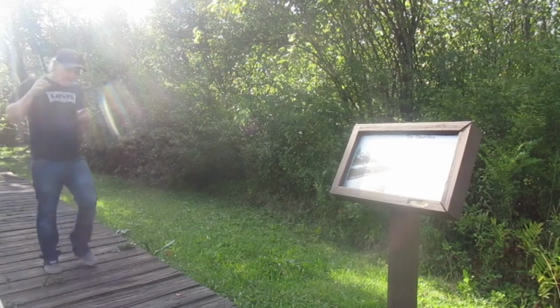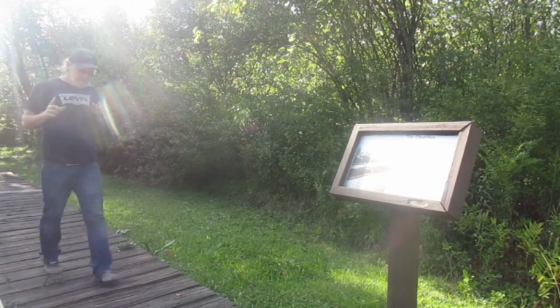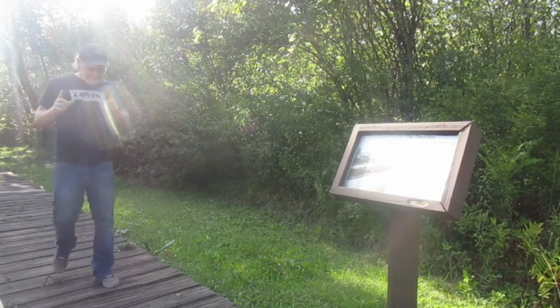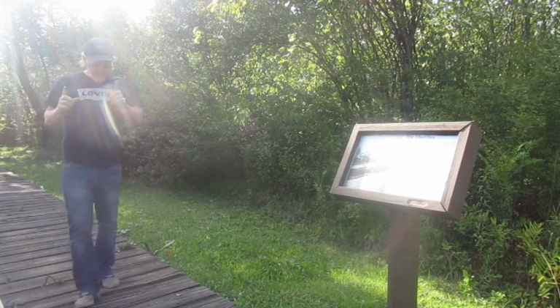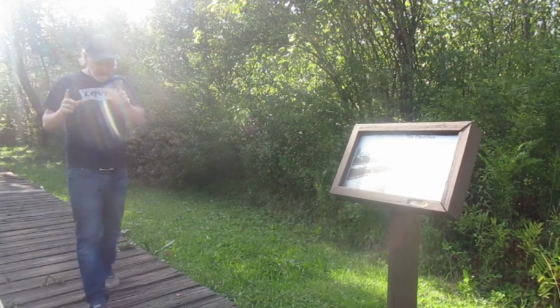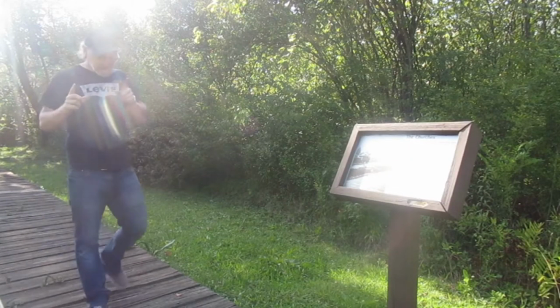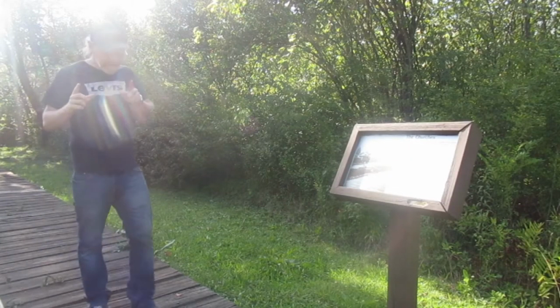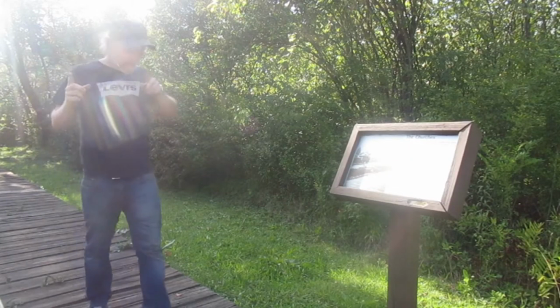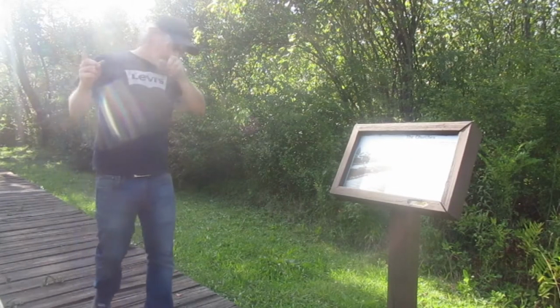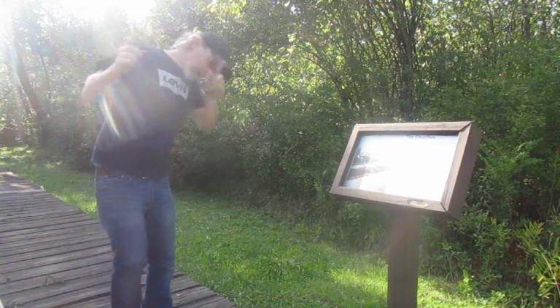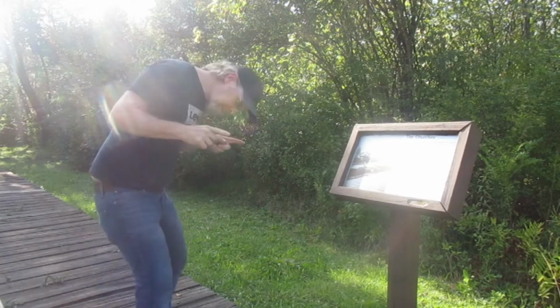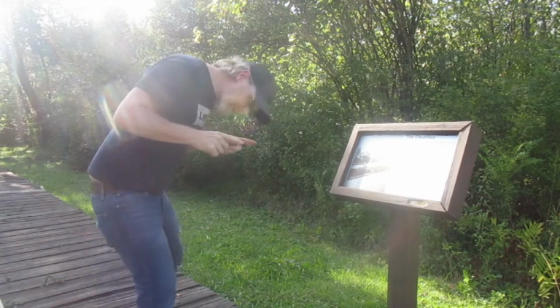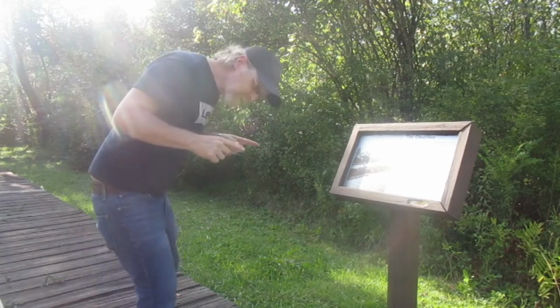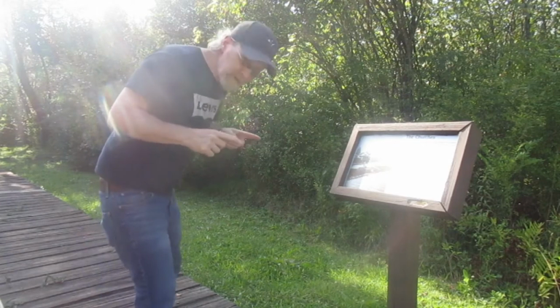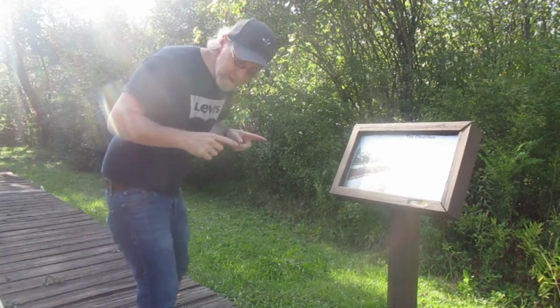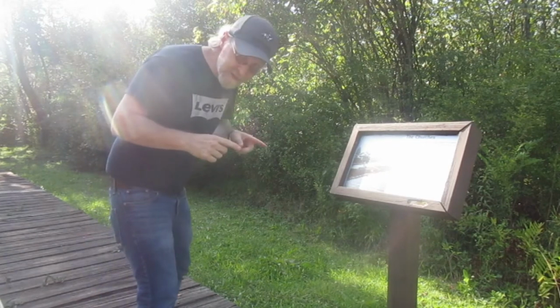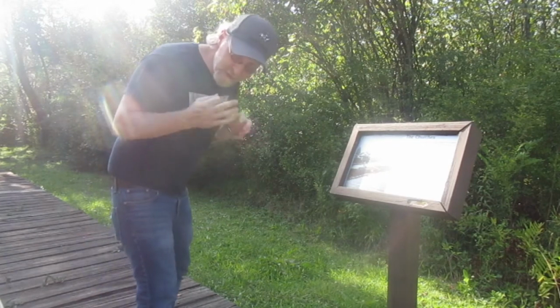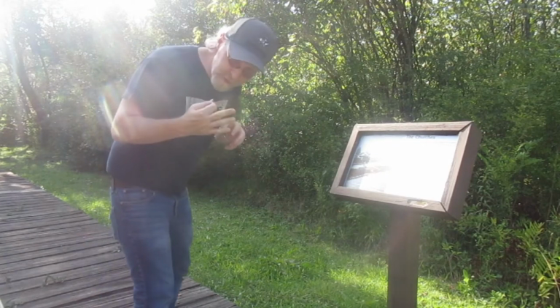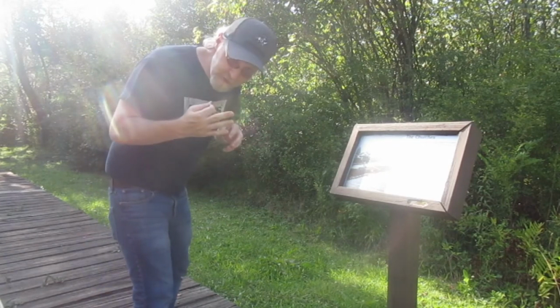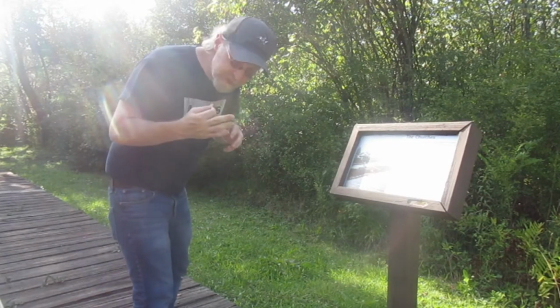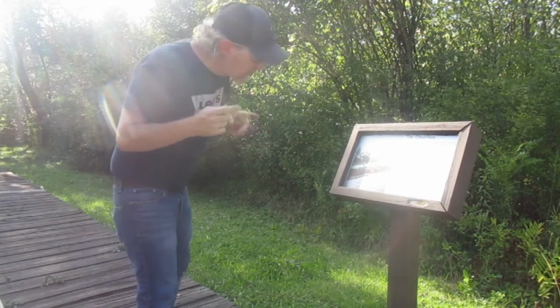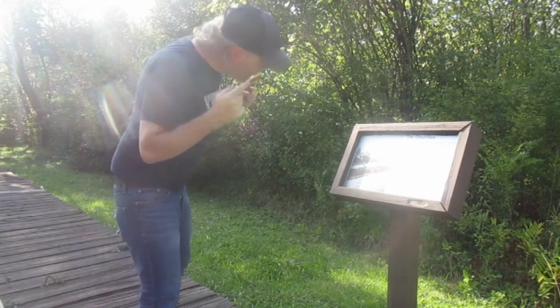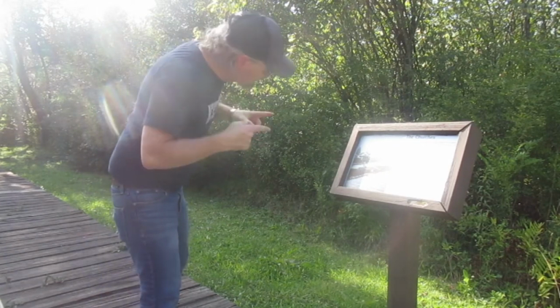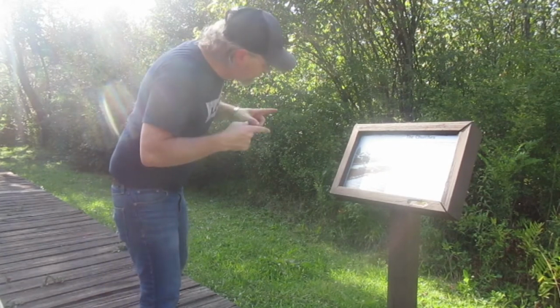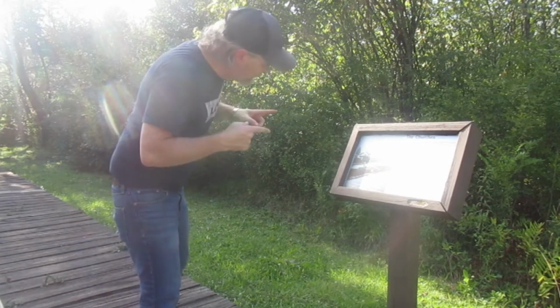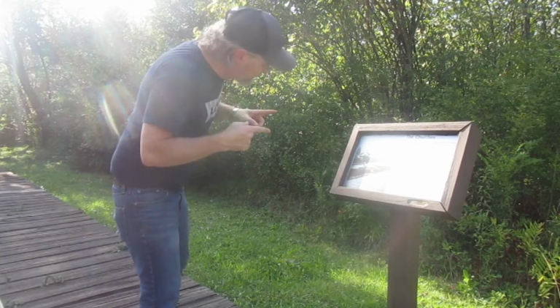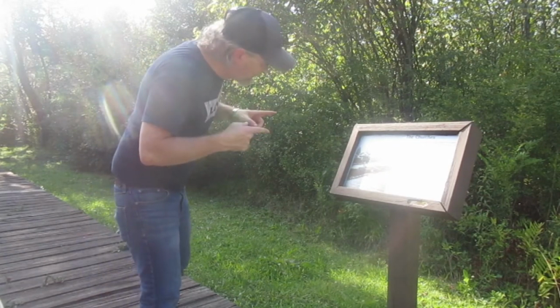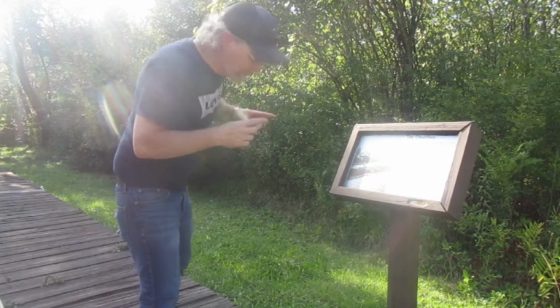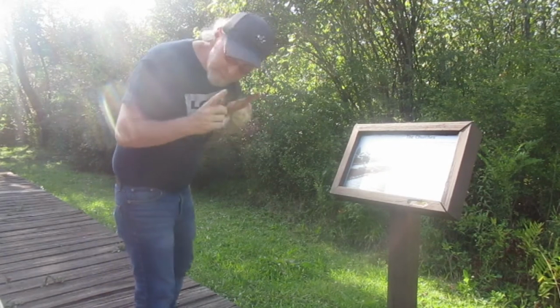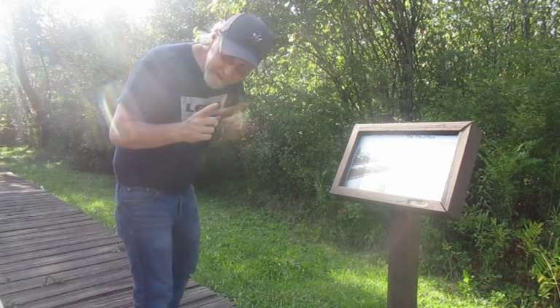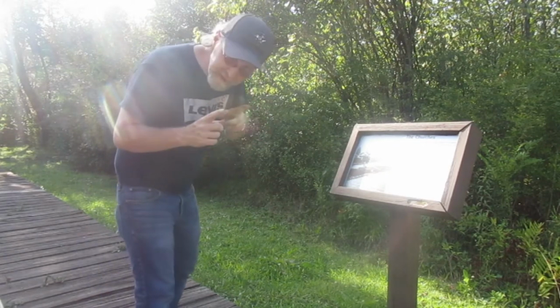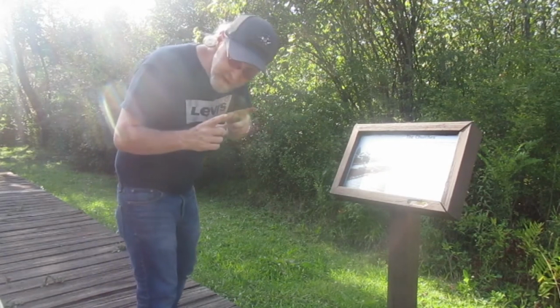Plaque number ten is the three churches that stood here back in the day.